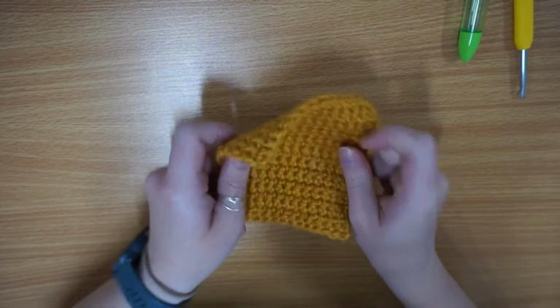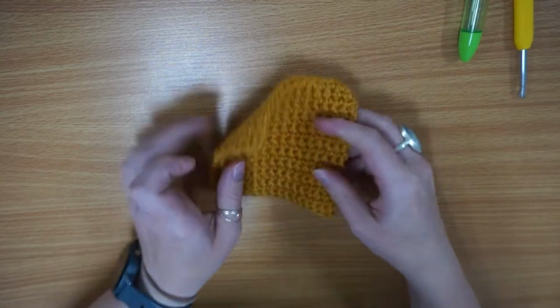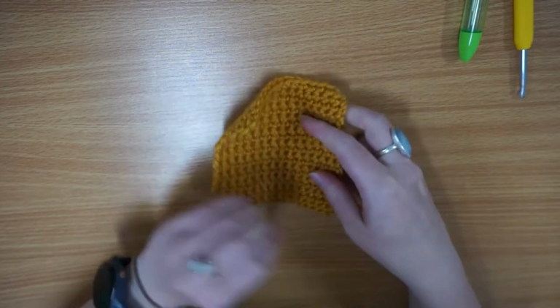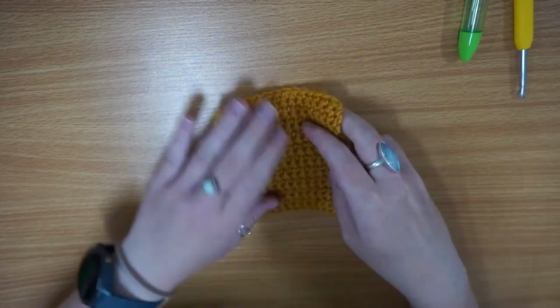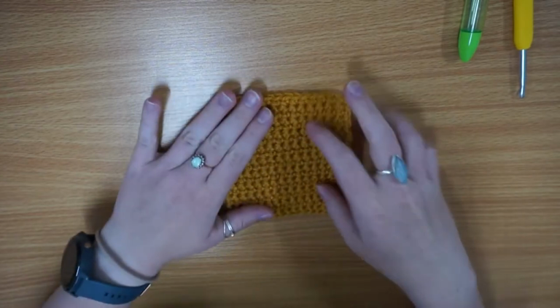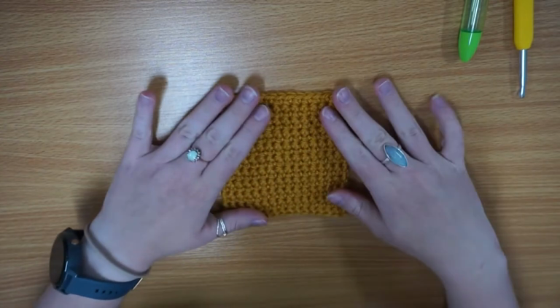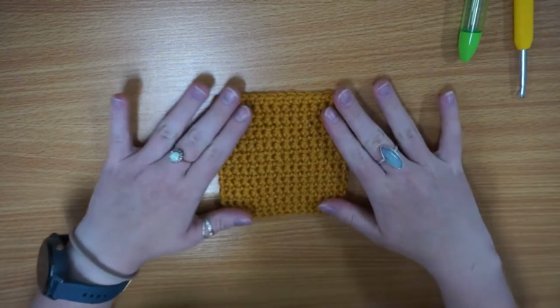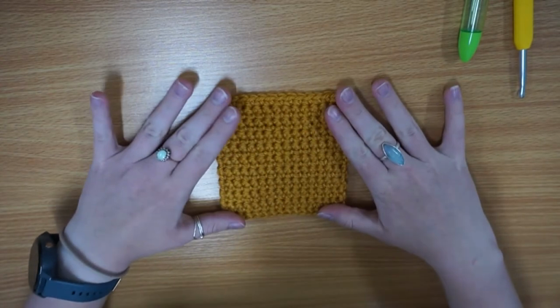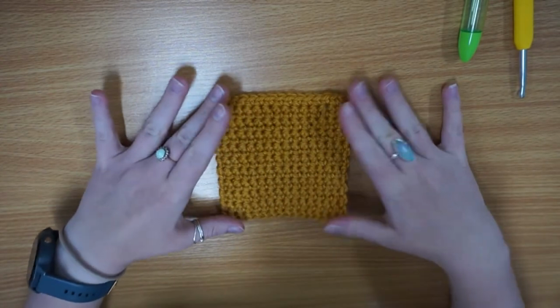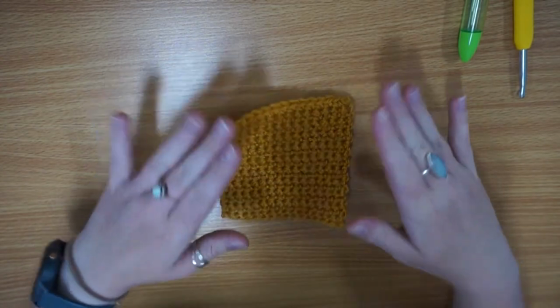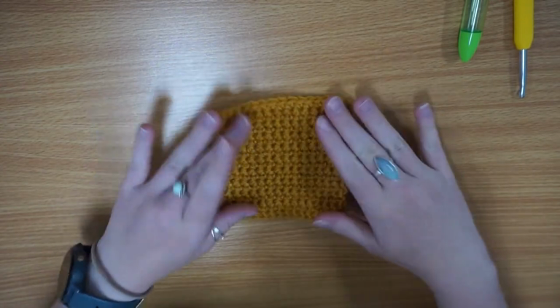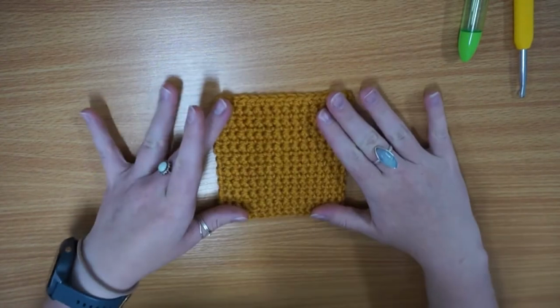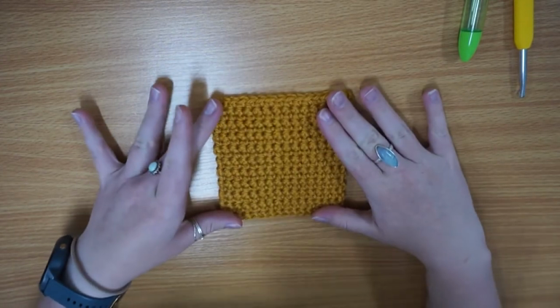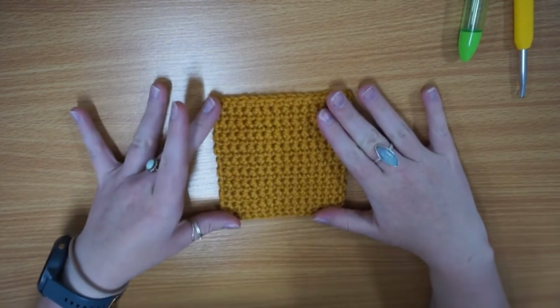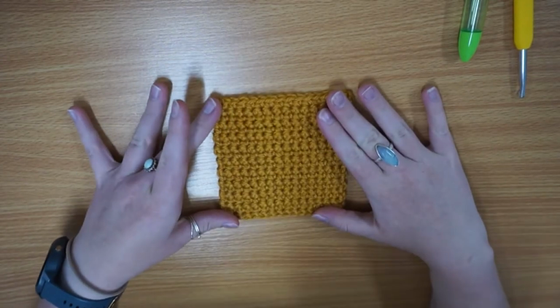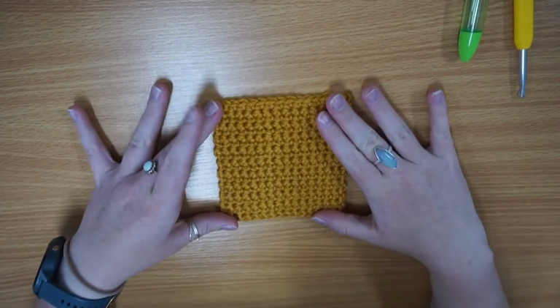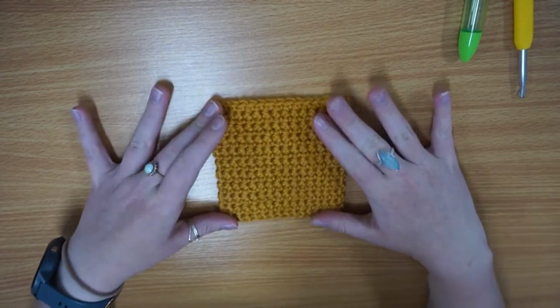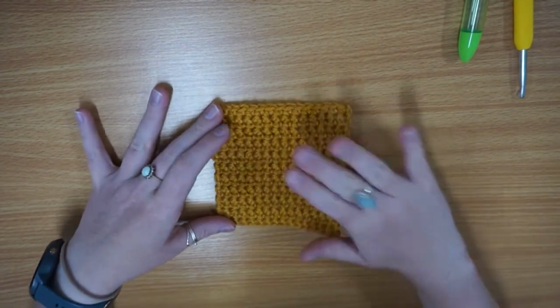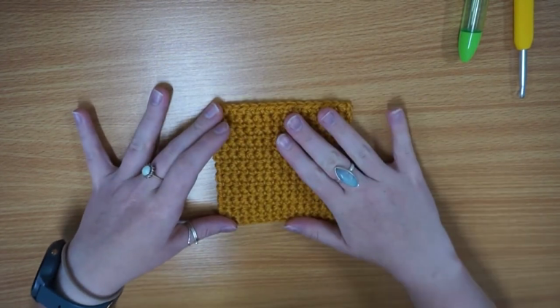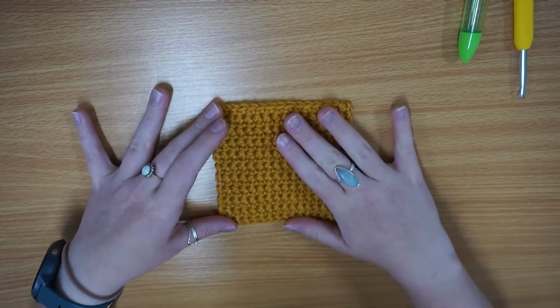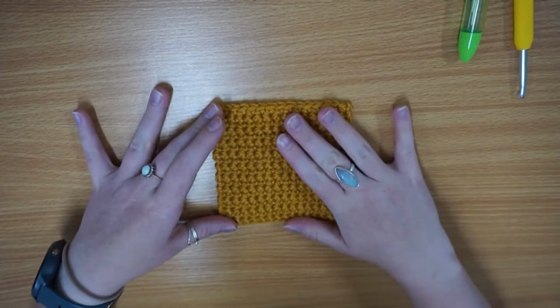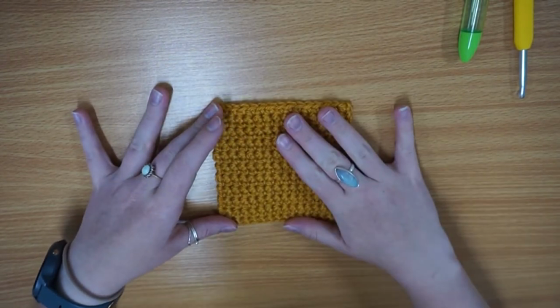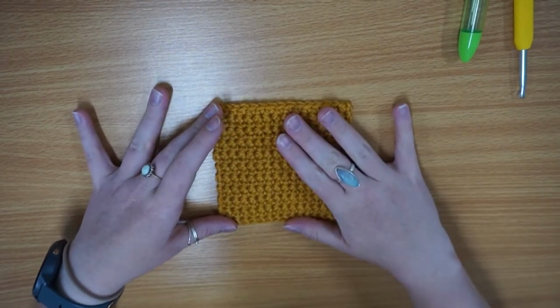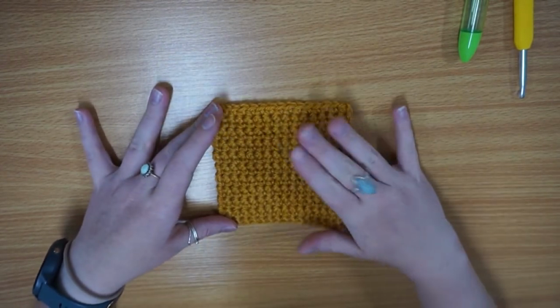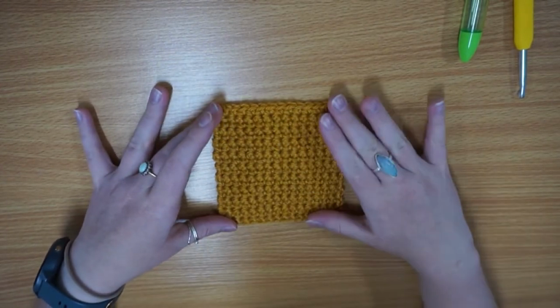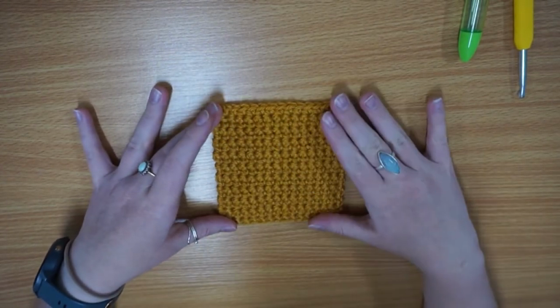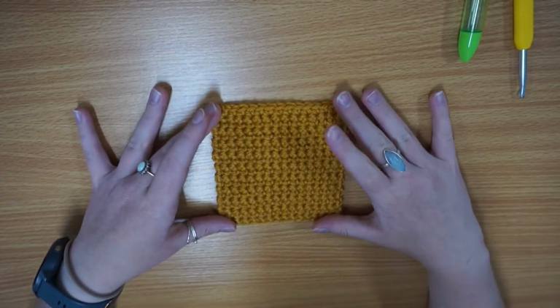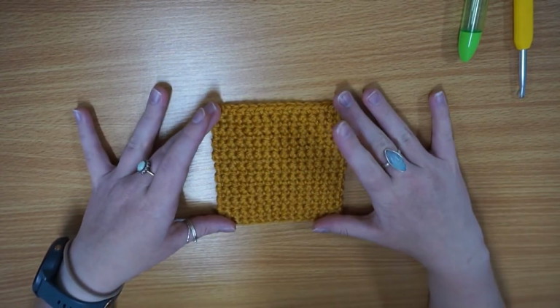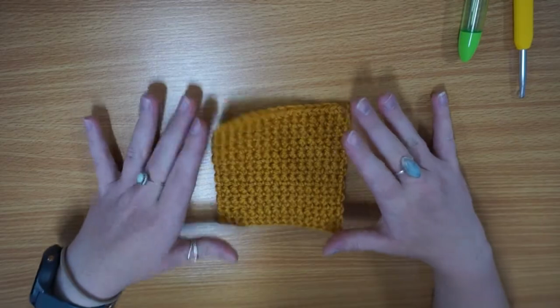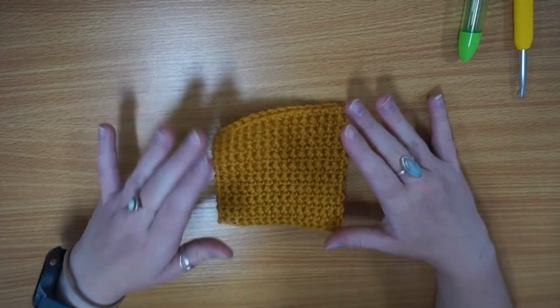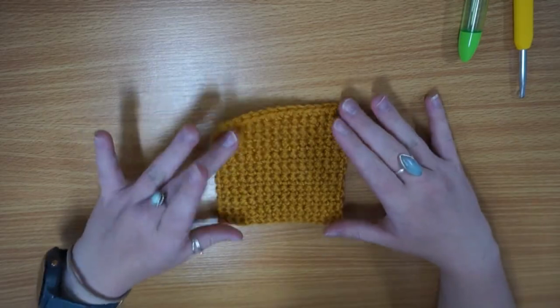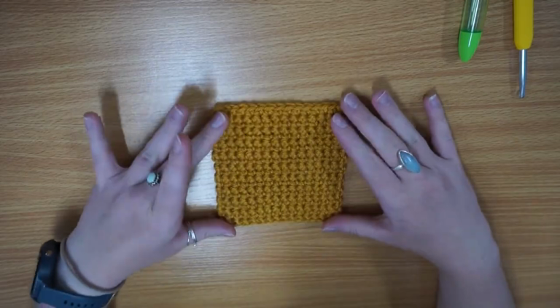Hello Crafty Llamas! In this video I'm going to go through single crochet and how to do it.